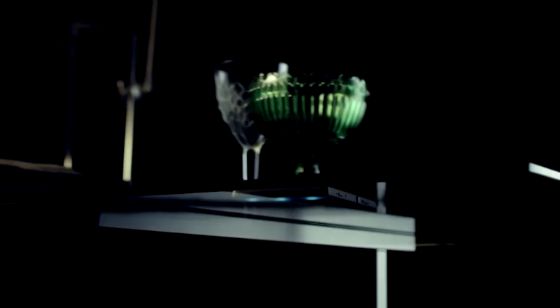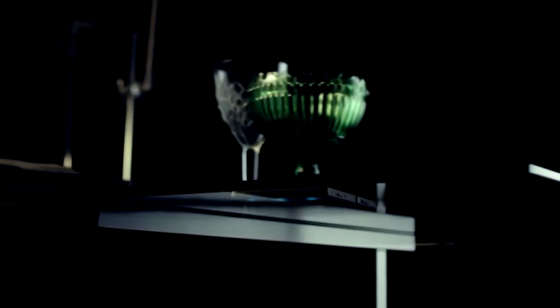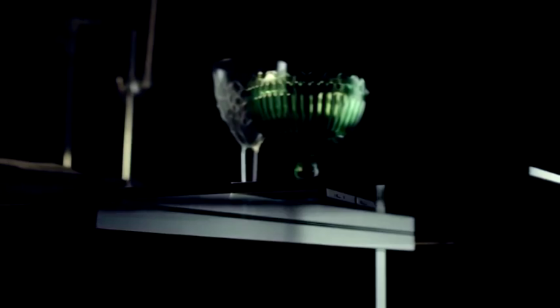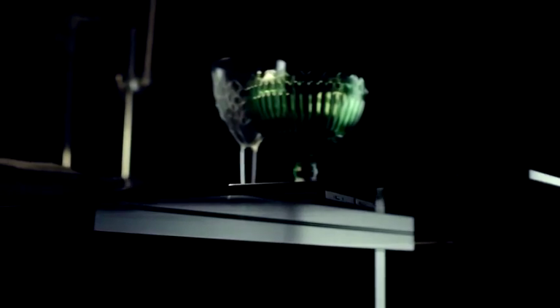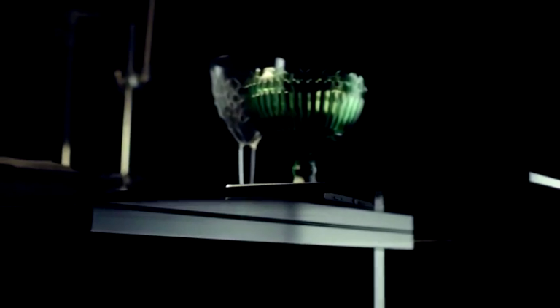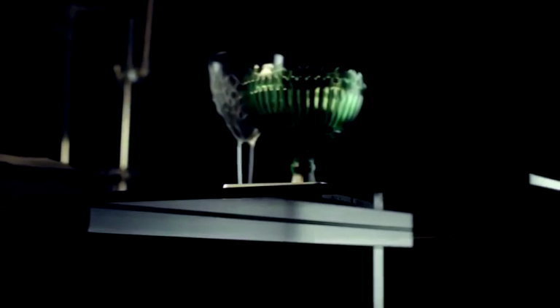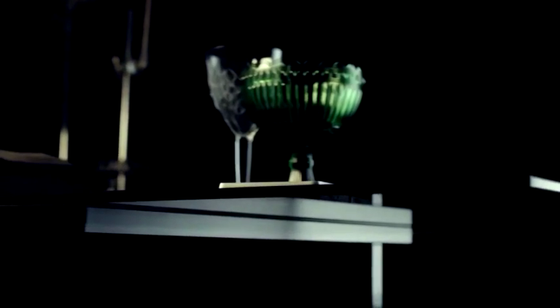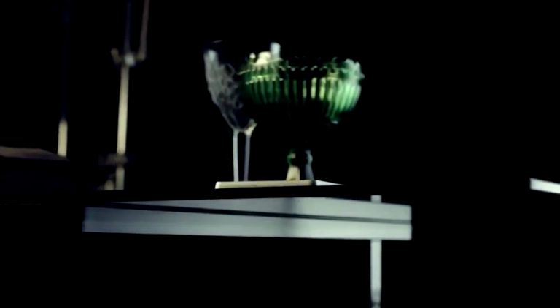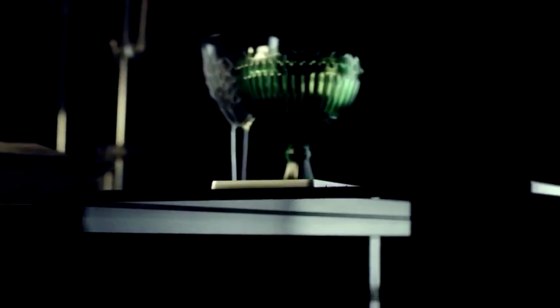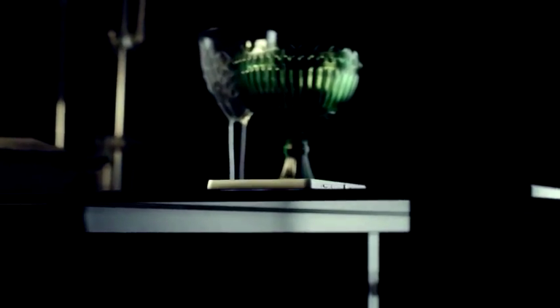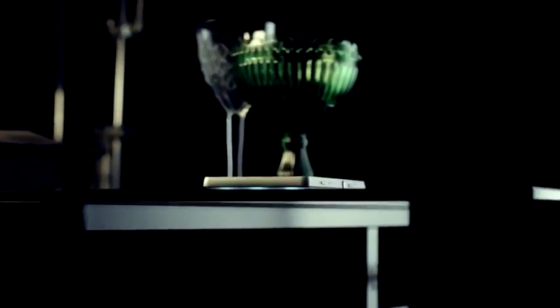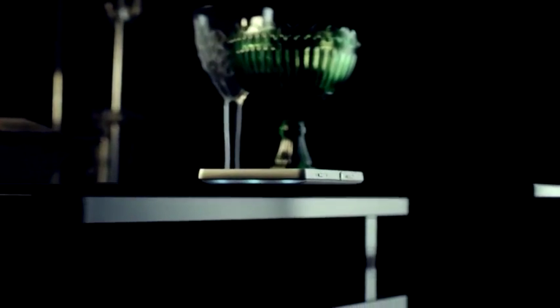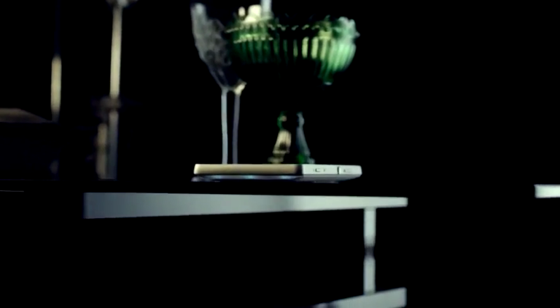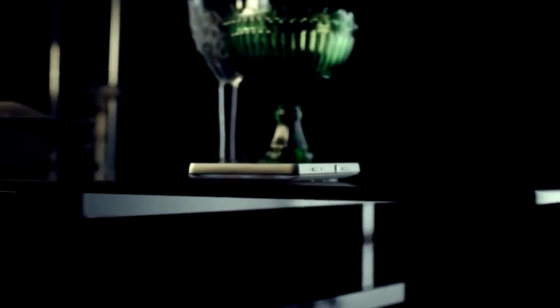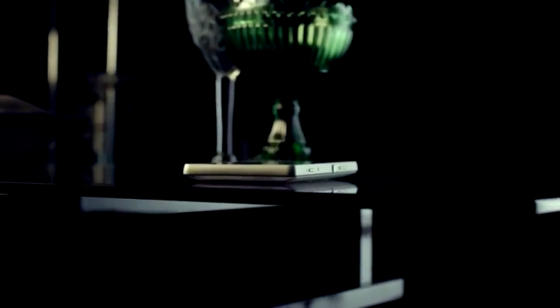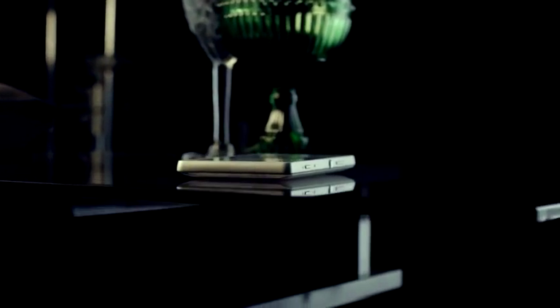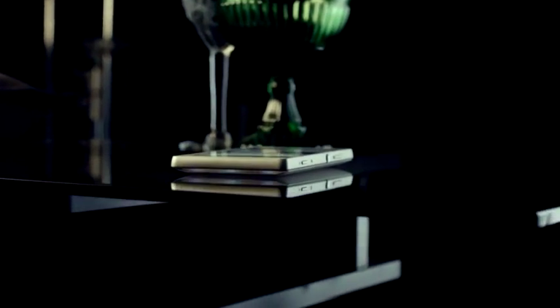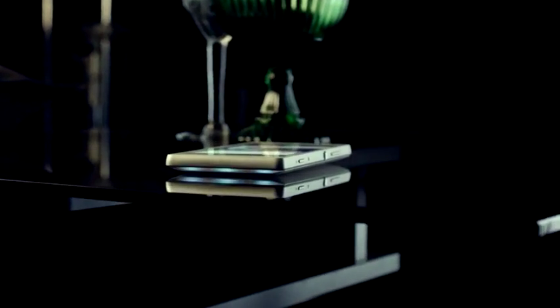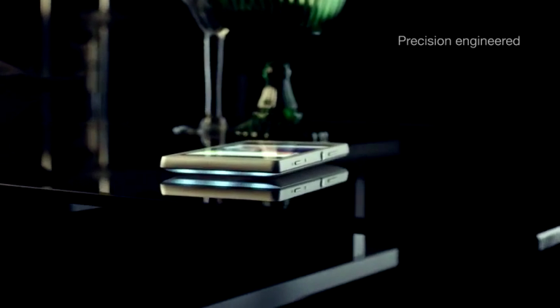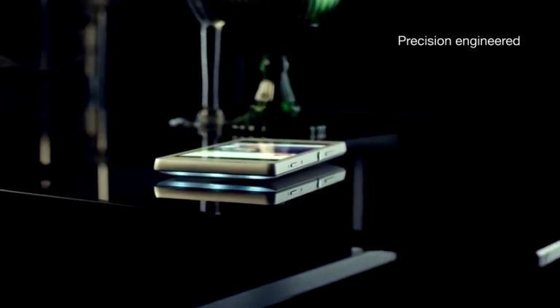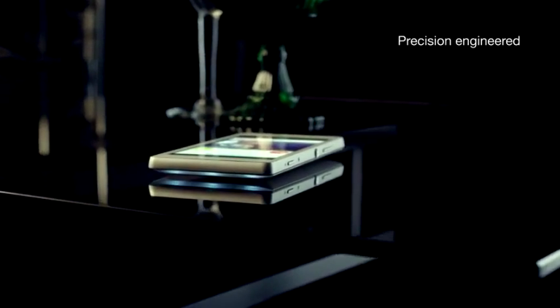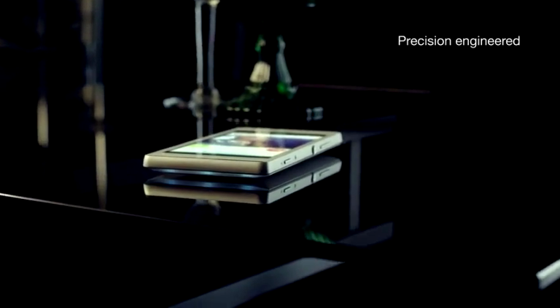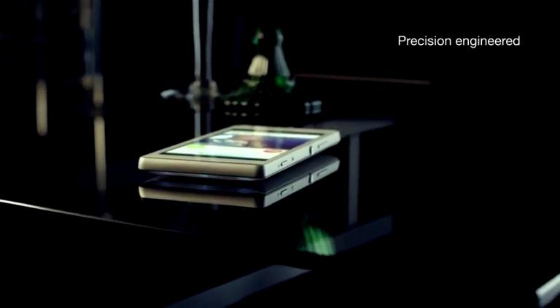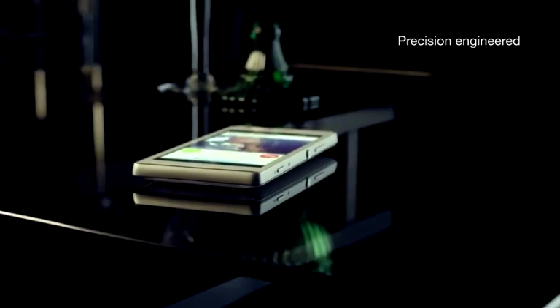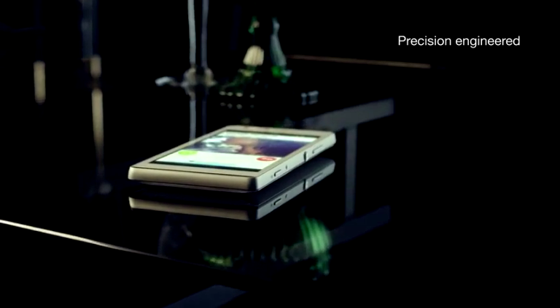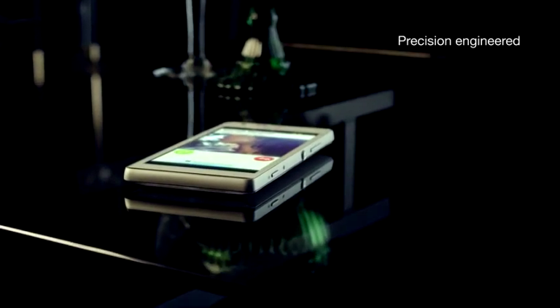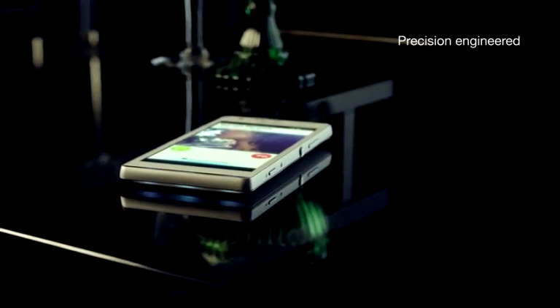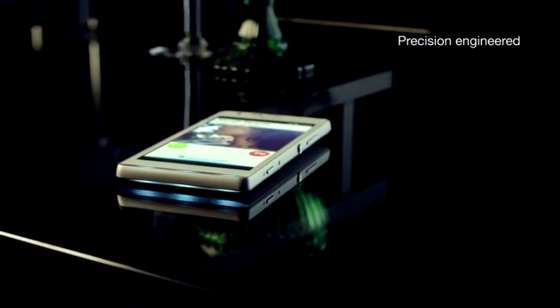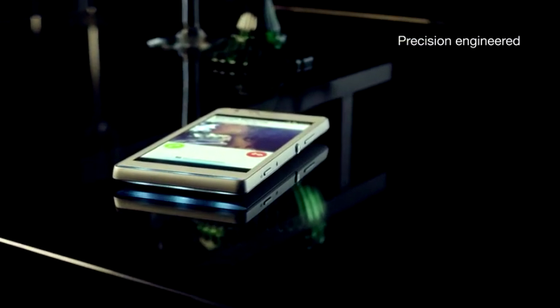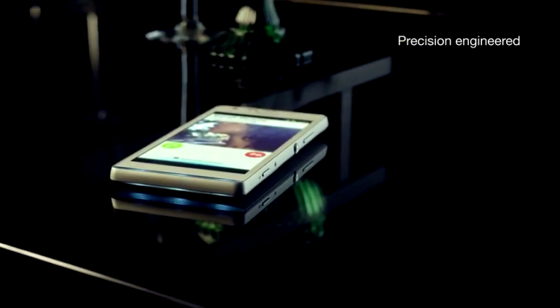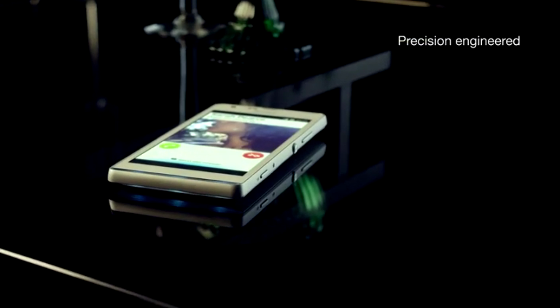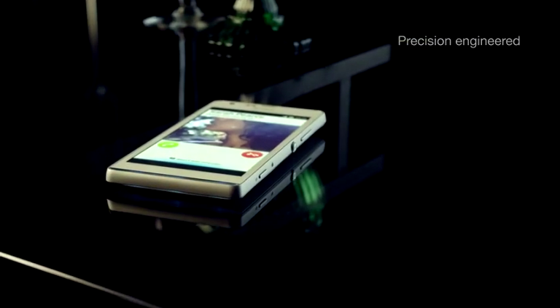Experience true design innovation, precision crafted details, premium materials — meet Xperia SP.